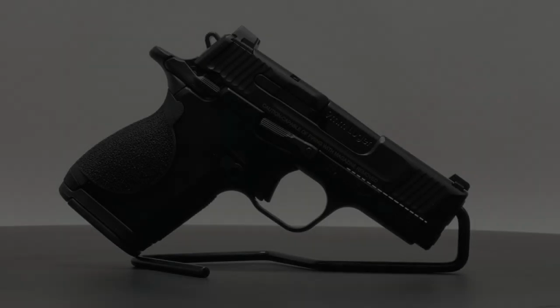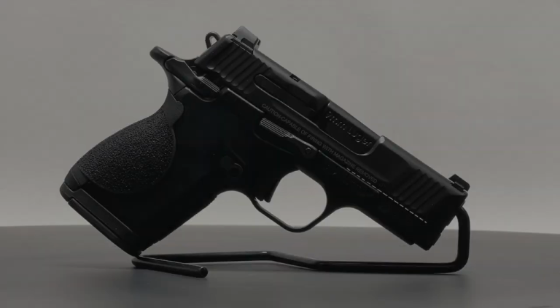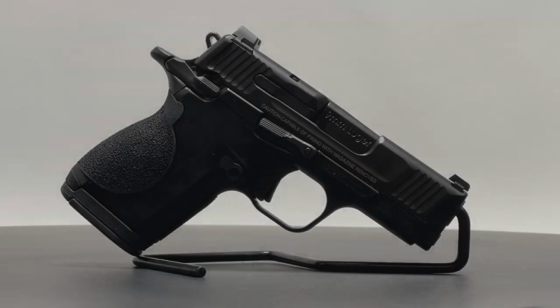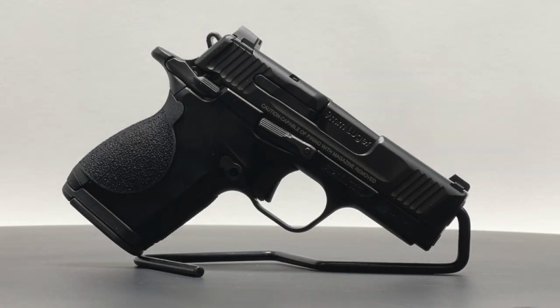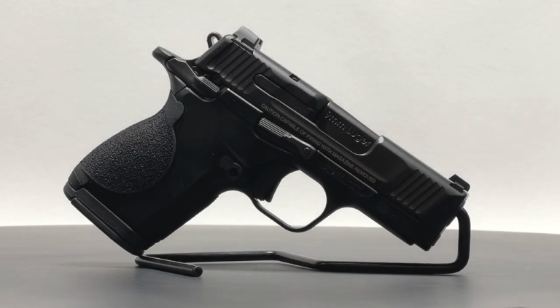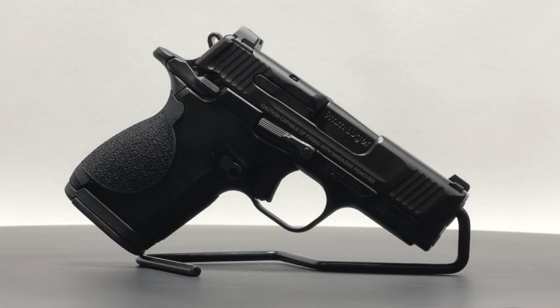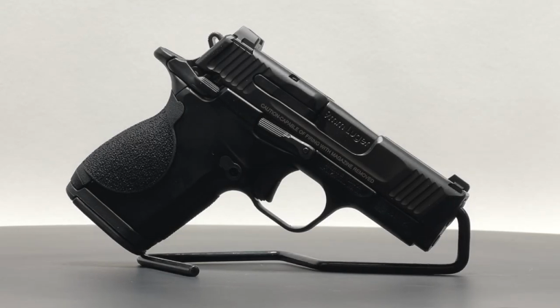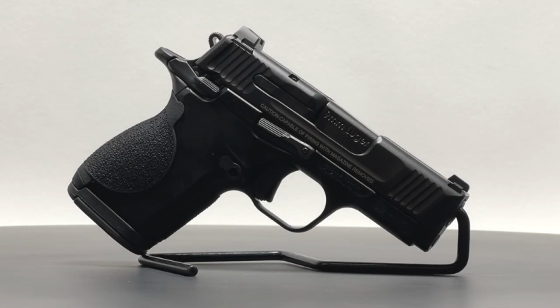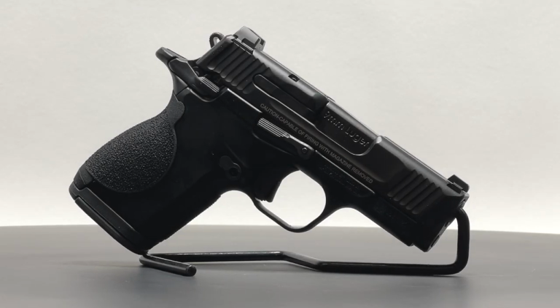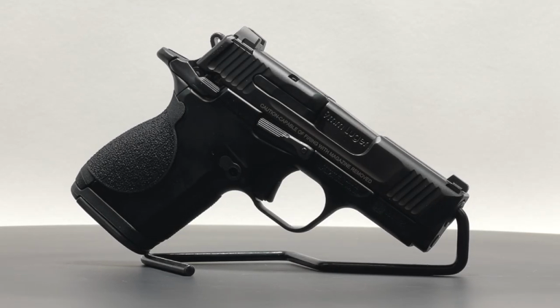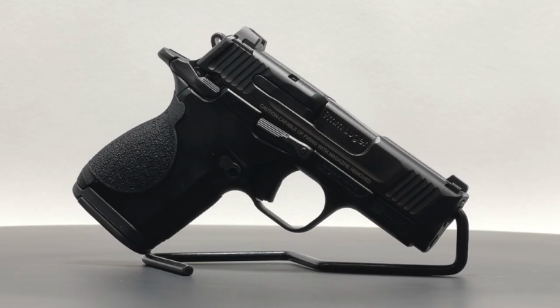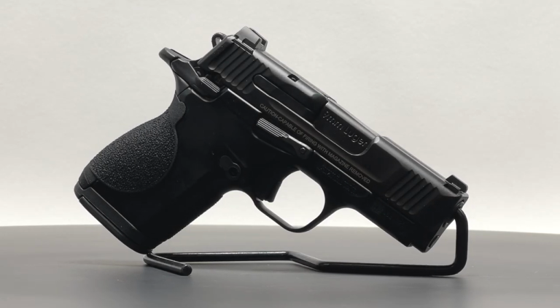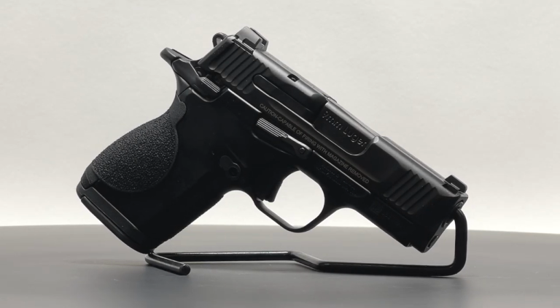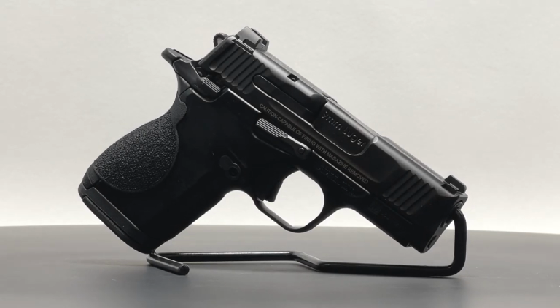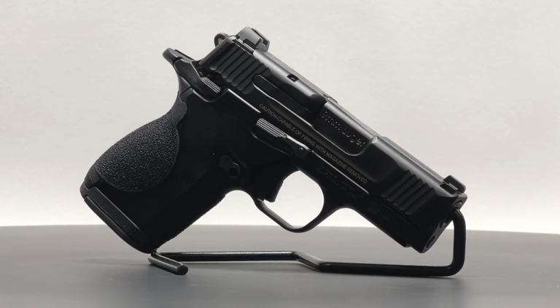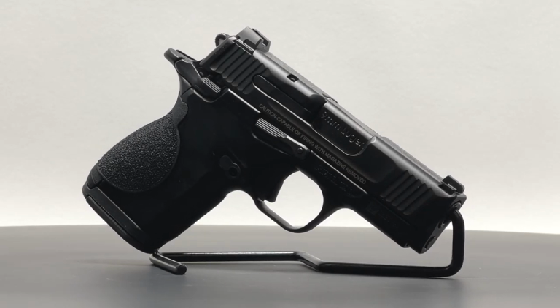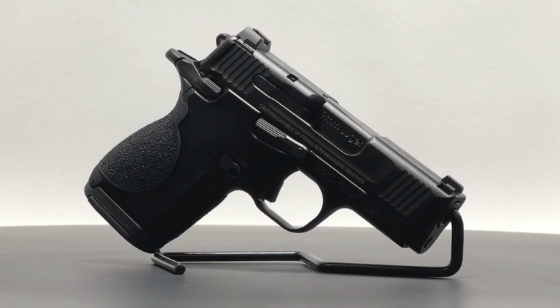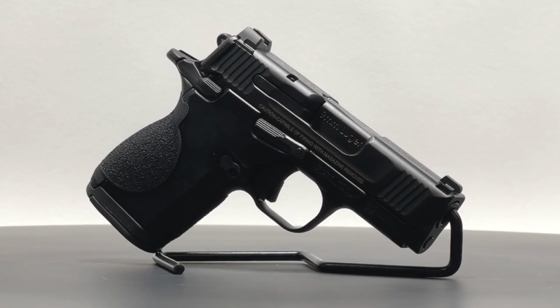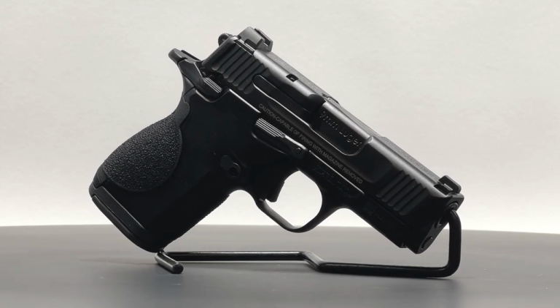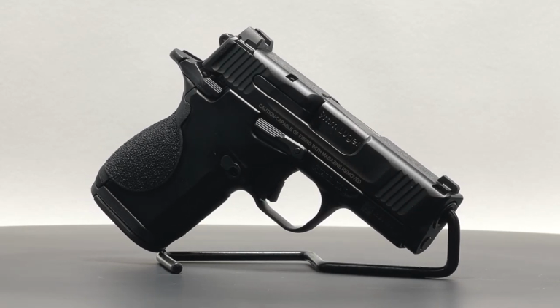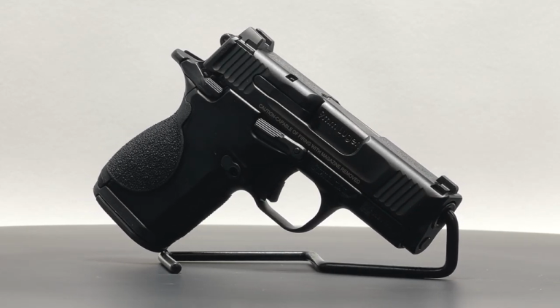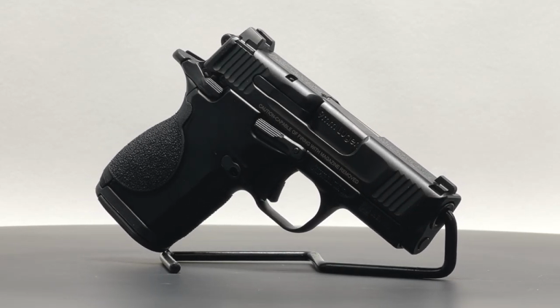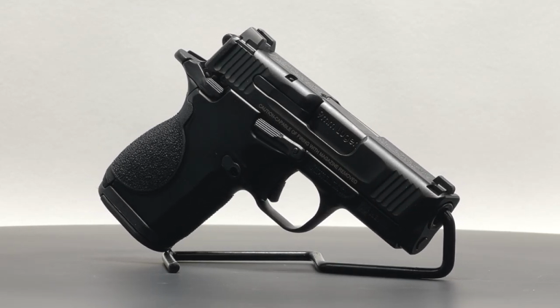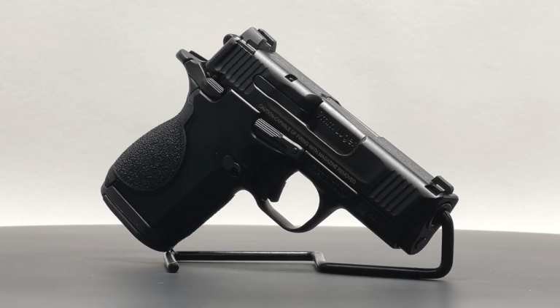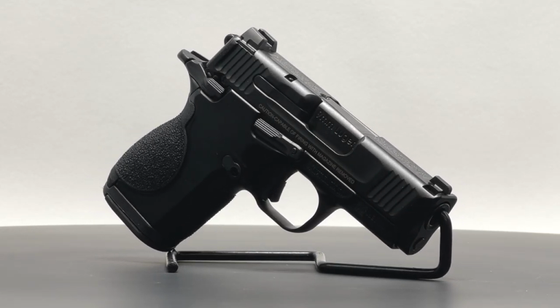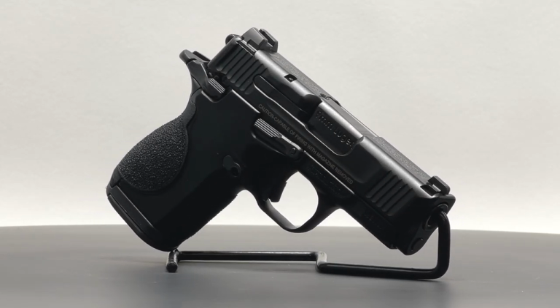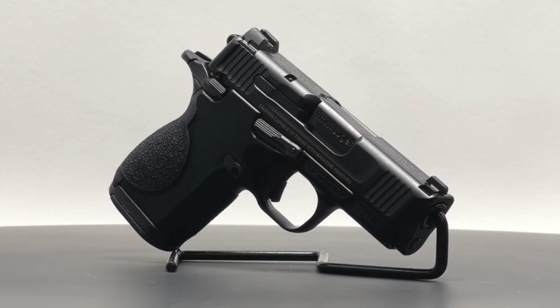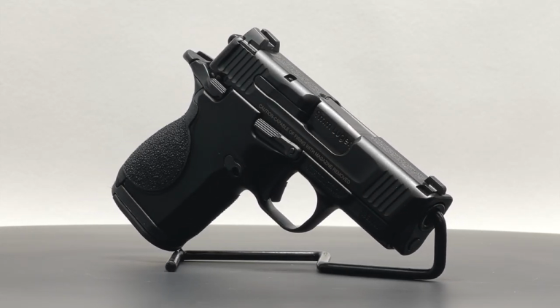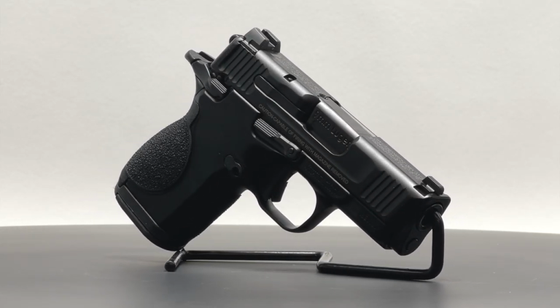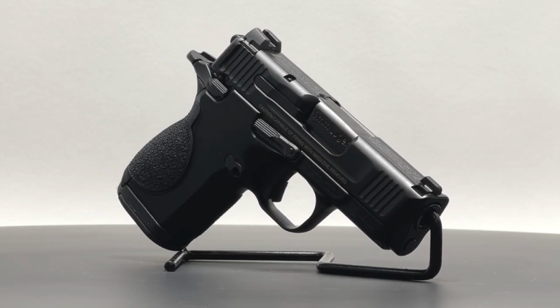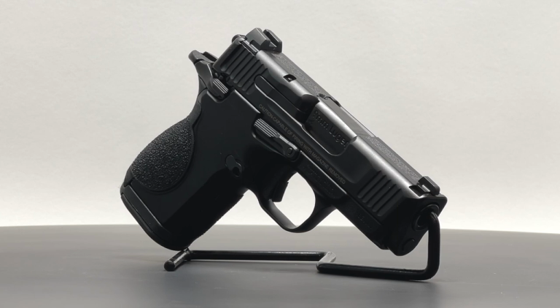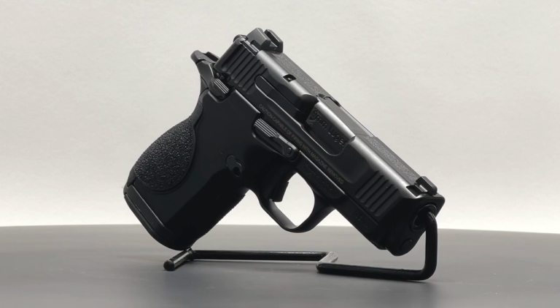Welcome to Arms and Arms 50 Round Reviews. Today we'll take a closer look at the Smith & Wesson CSX 9mm.